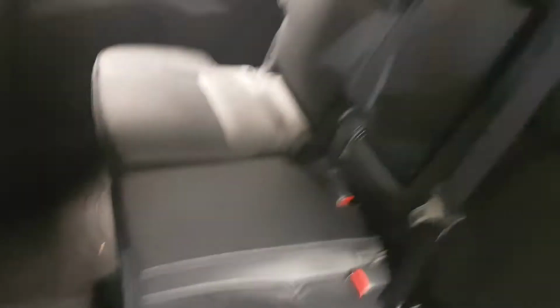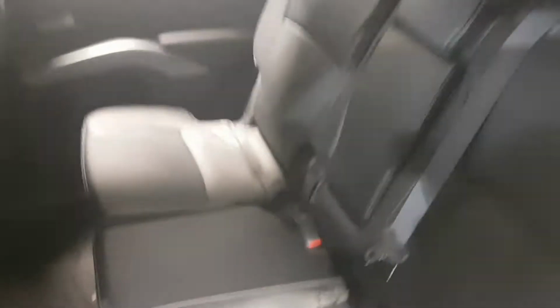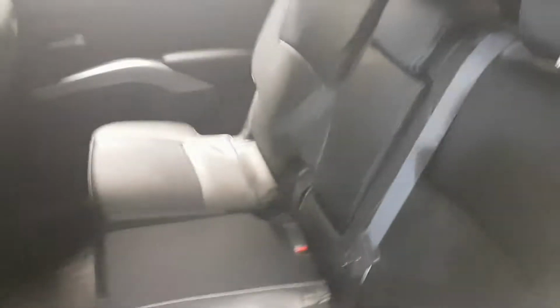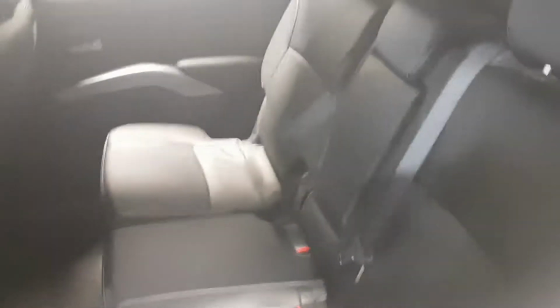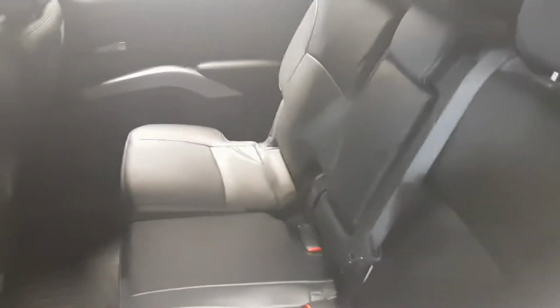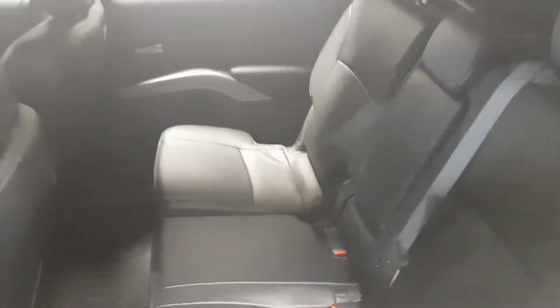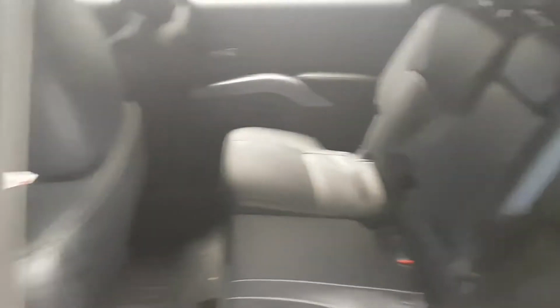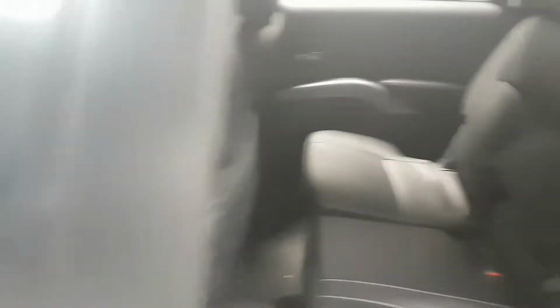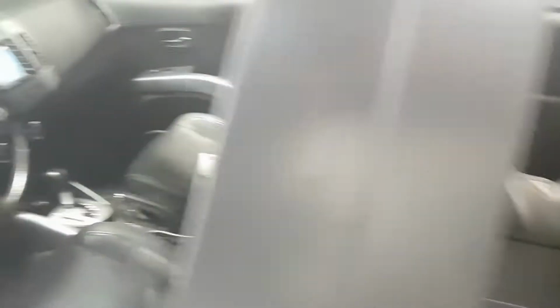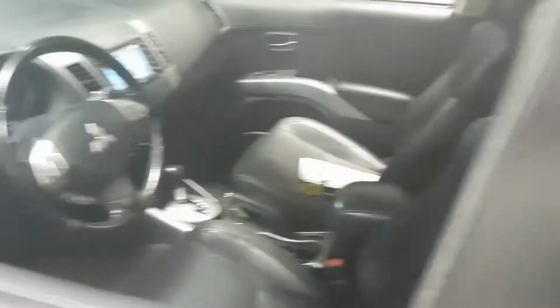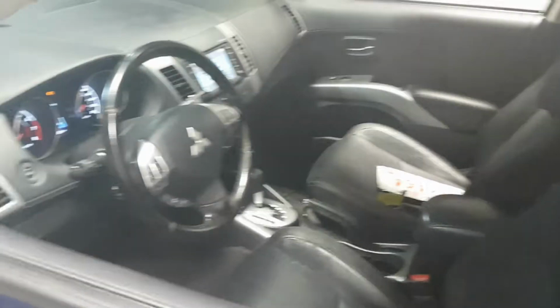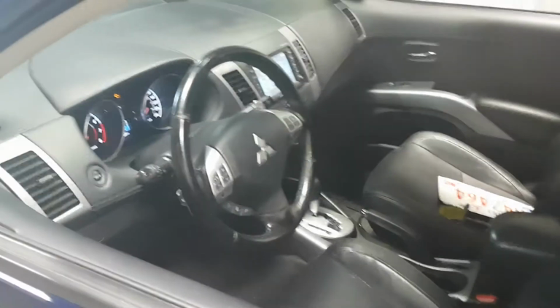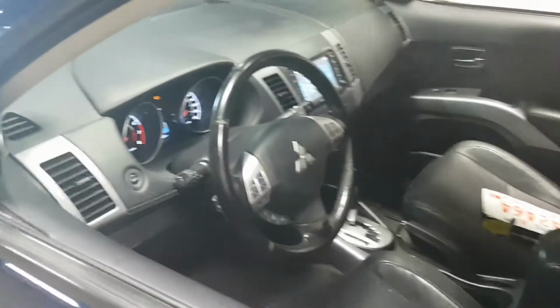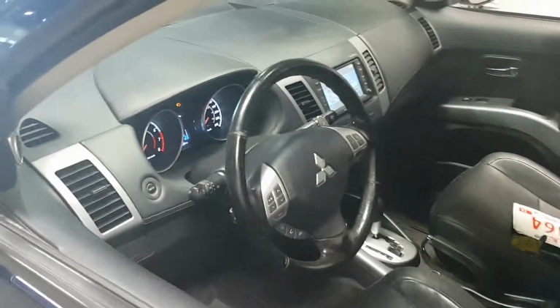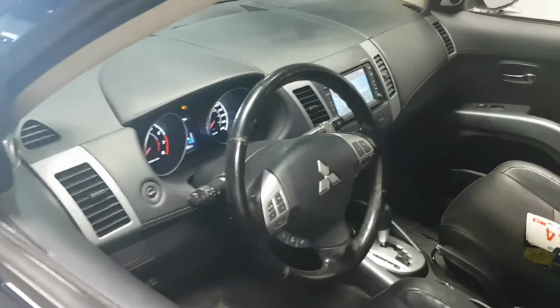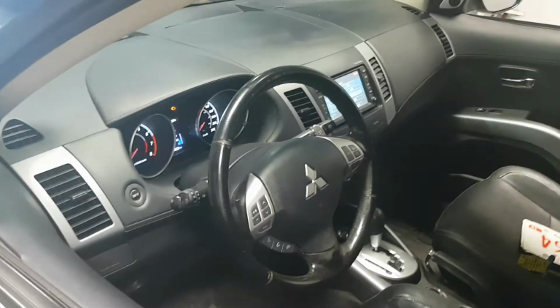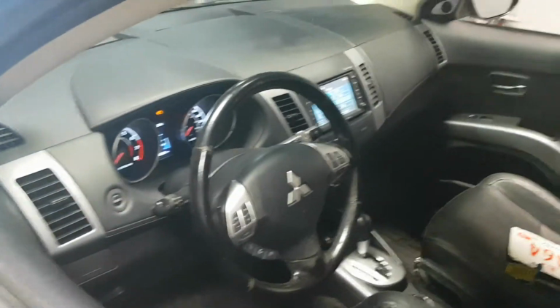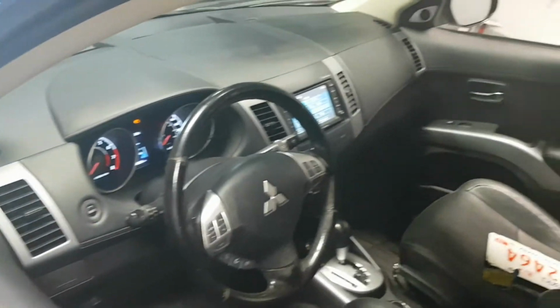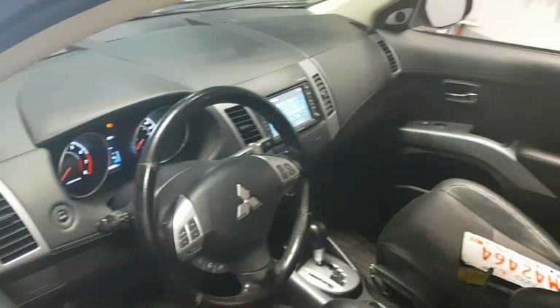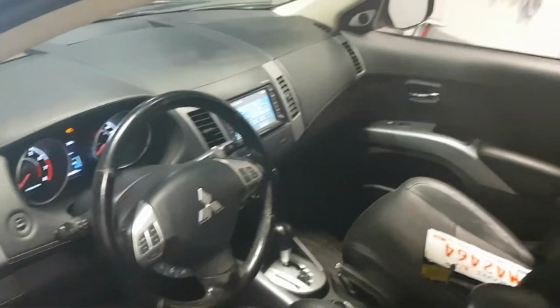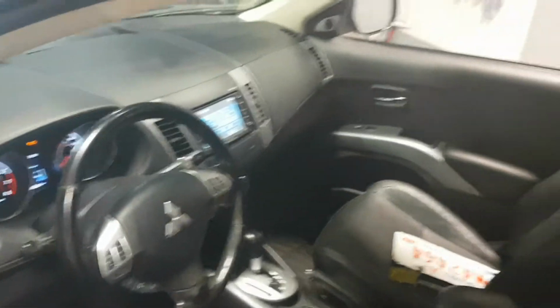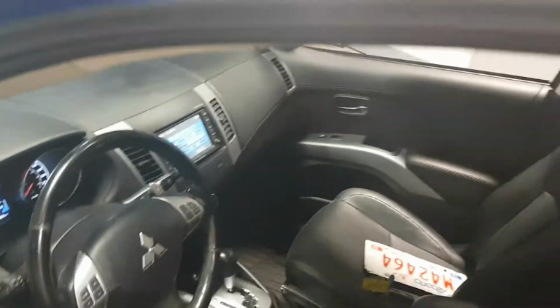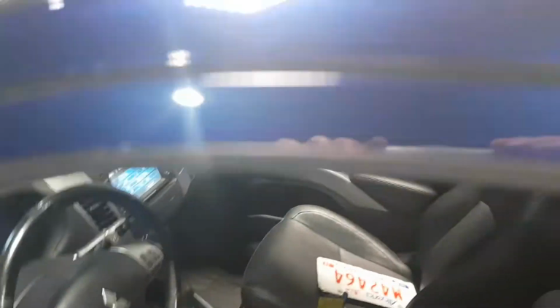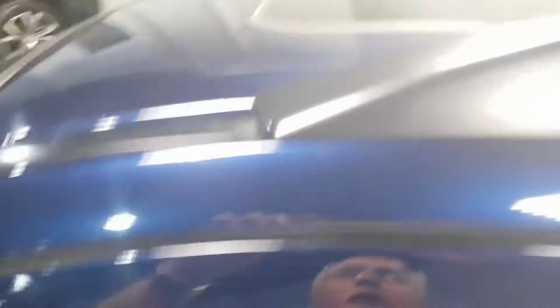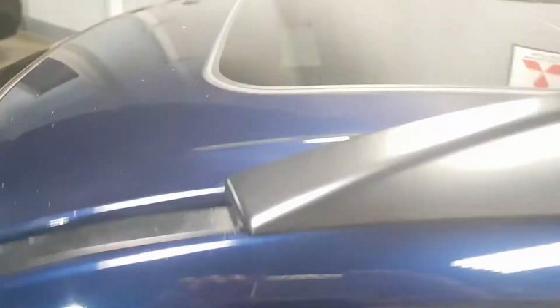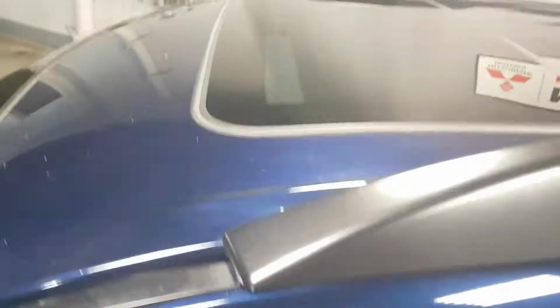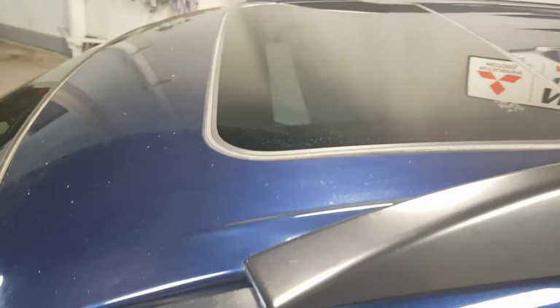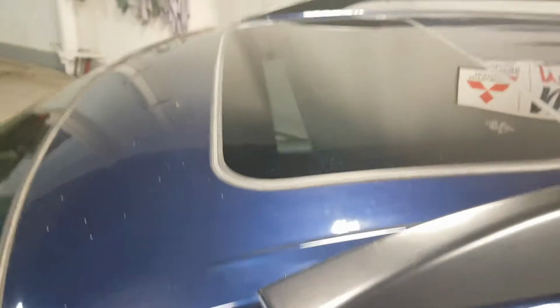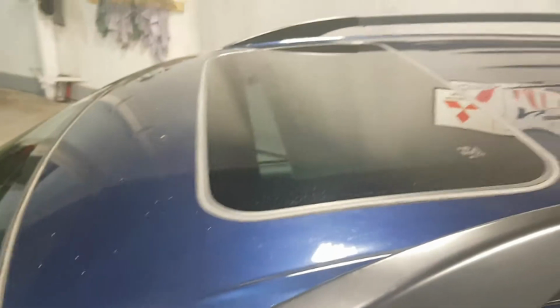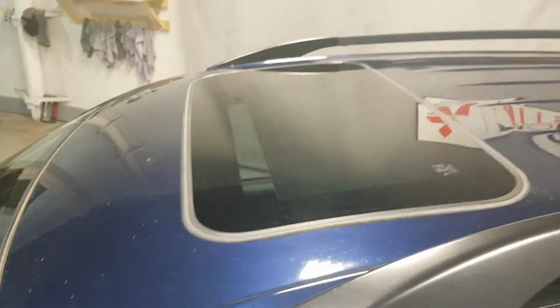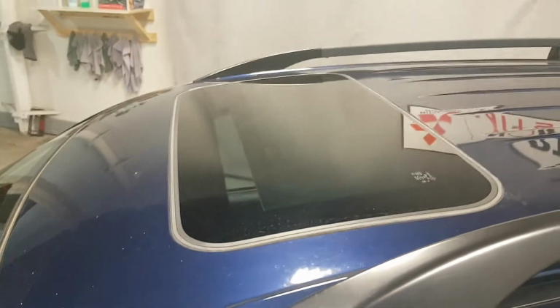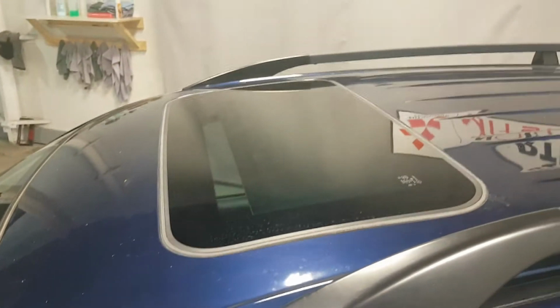This is quite a nice unit — very nice unit. It's been well looked after. Of course, it's got the sunroof also.